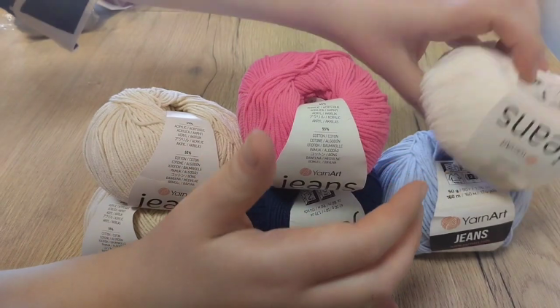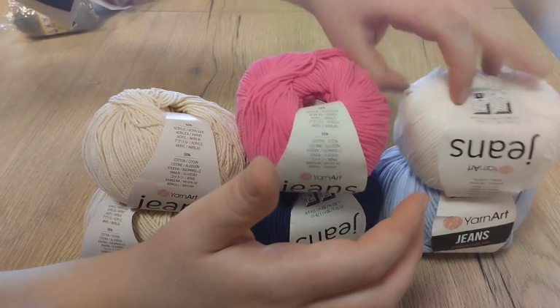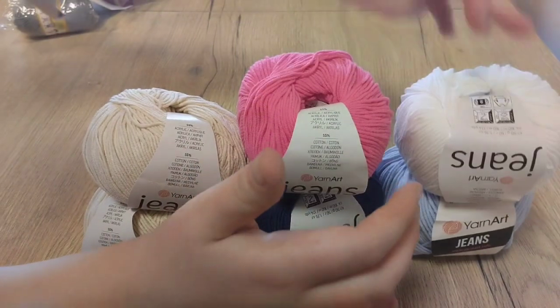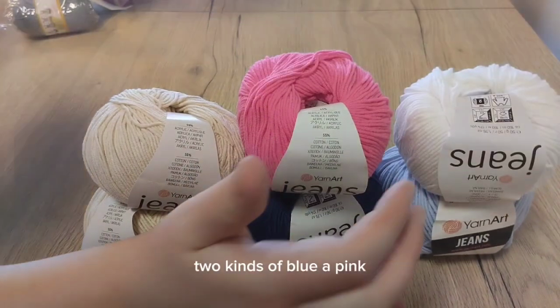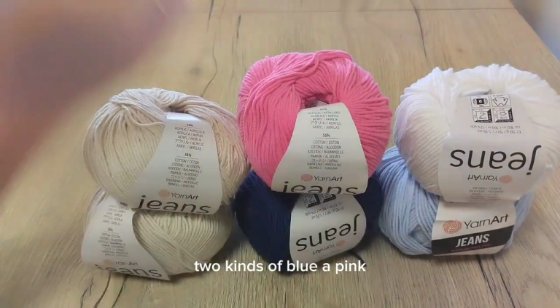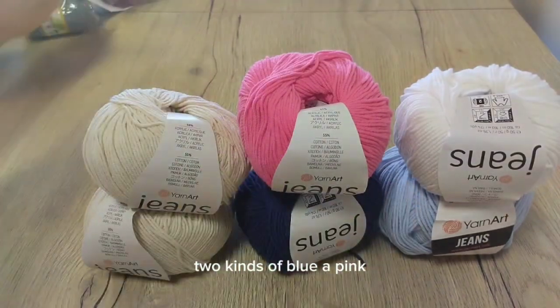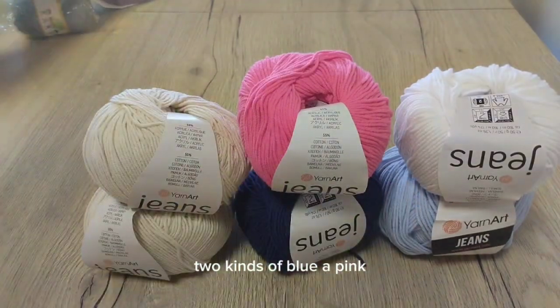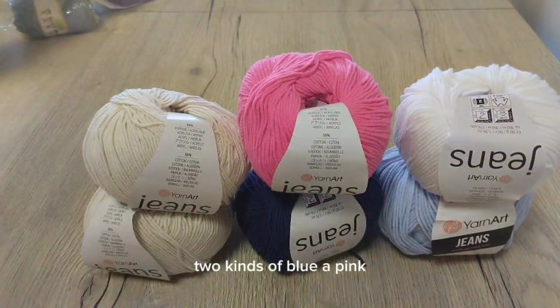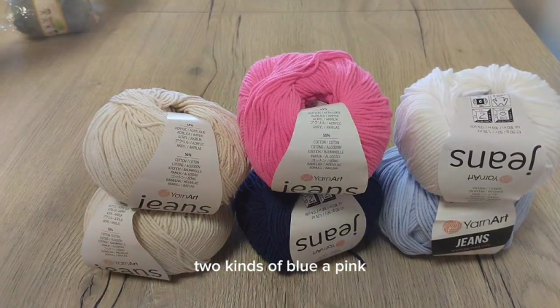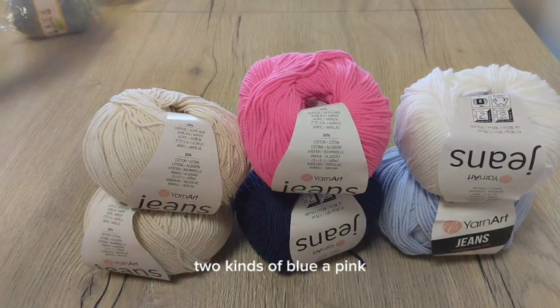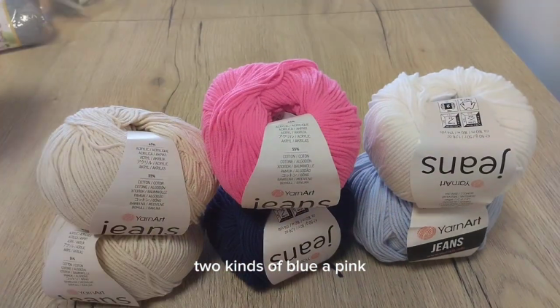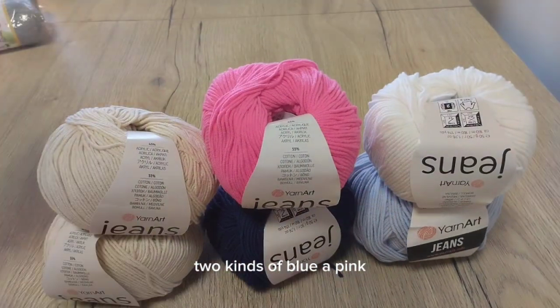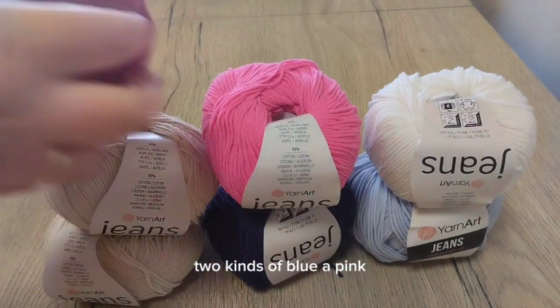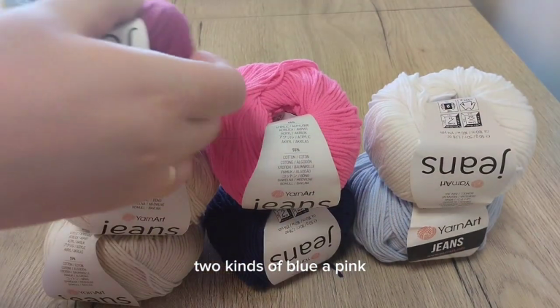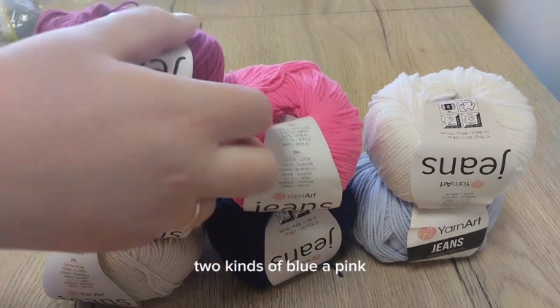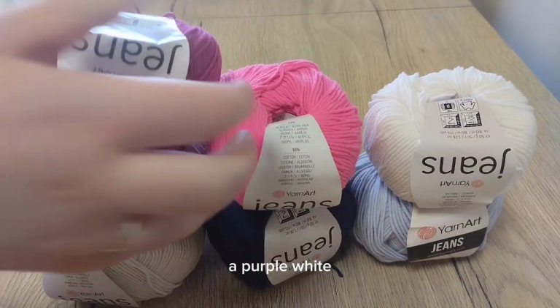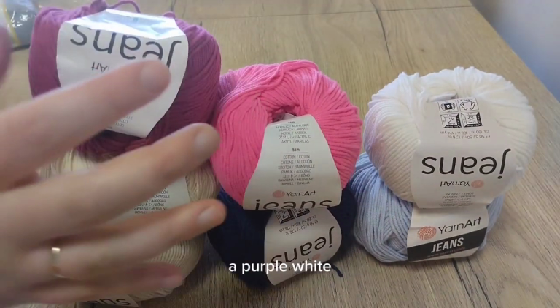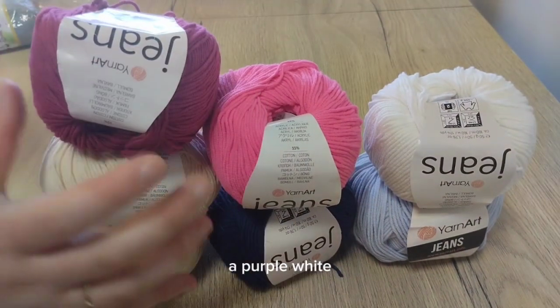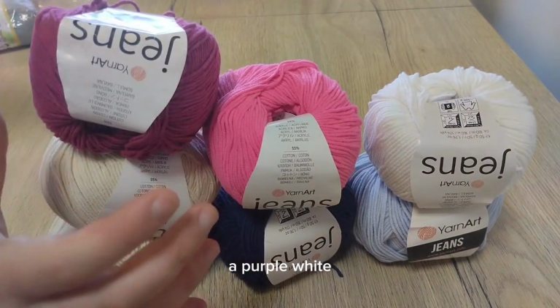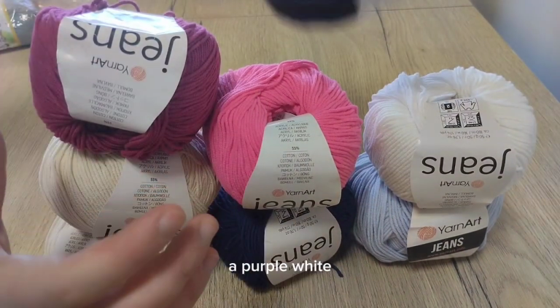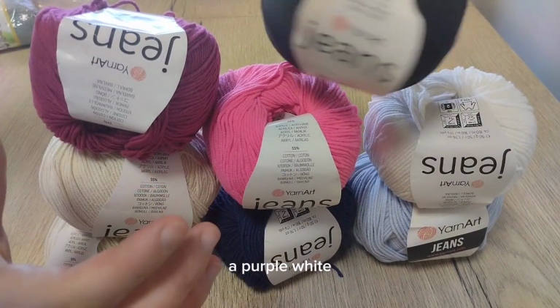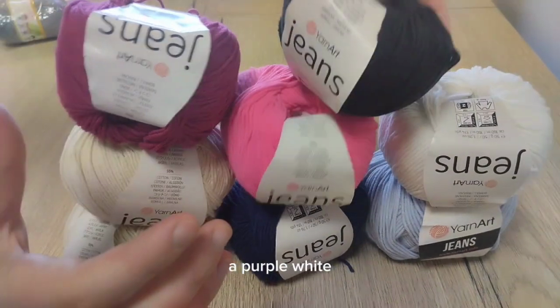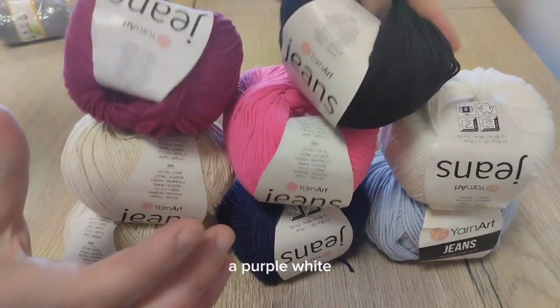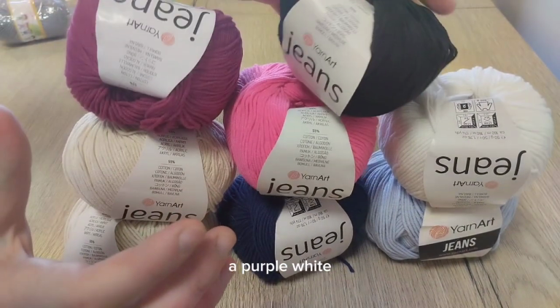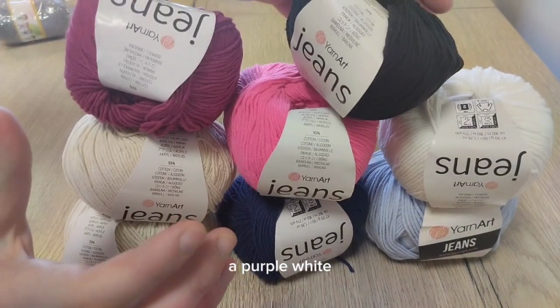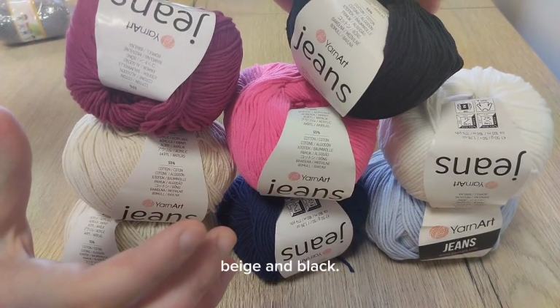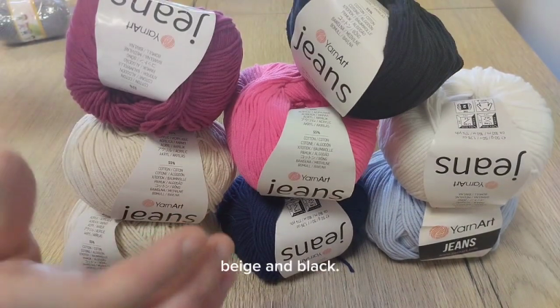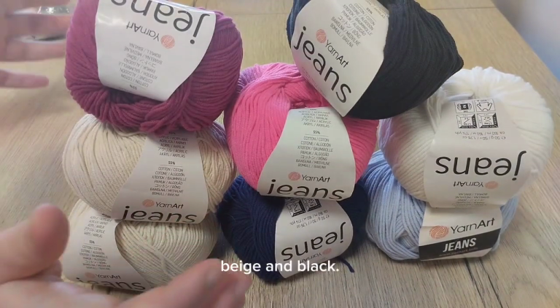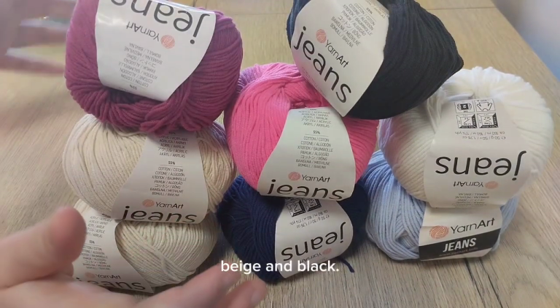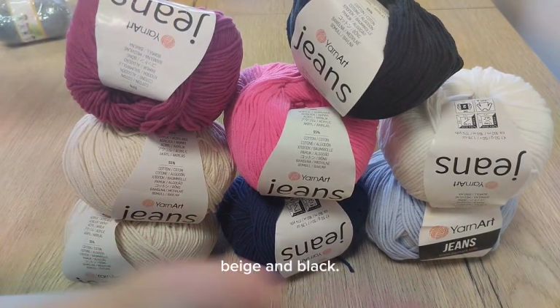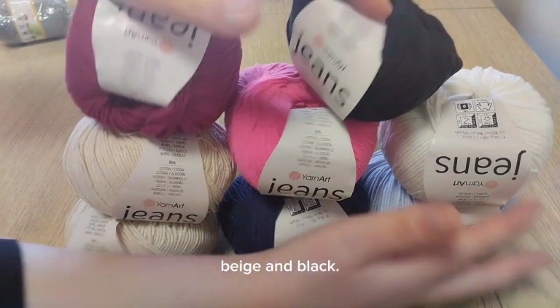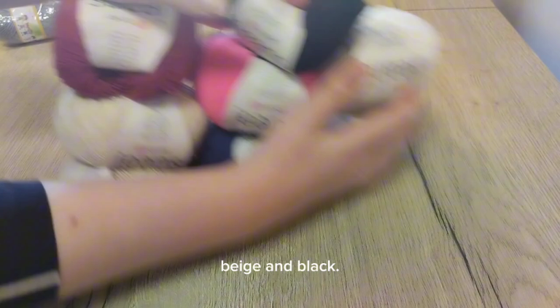Two kinds of blue, a pink, a purple, white, beige and black.